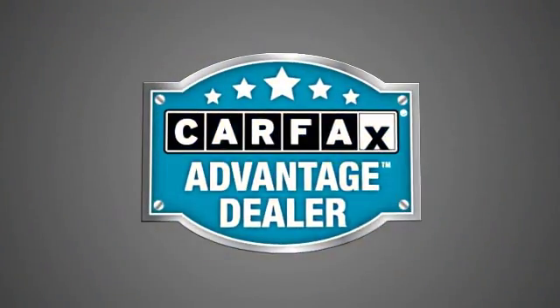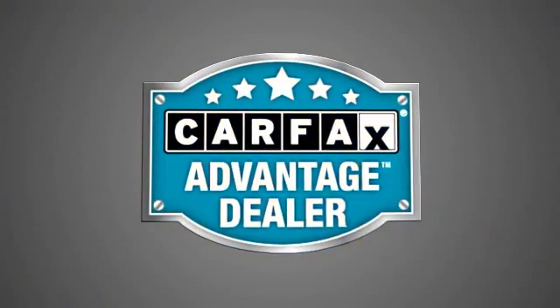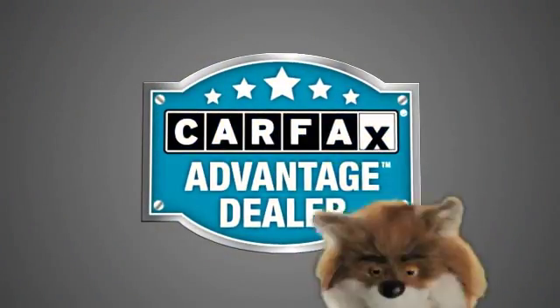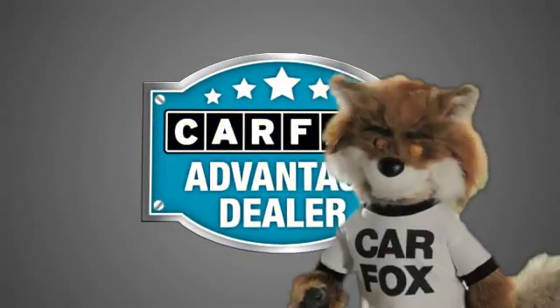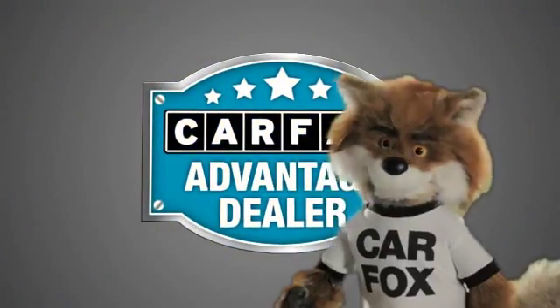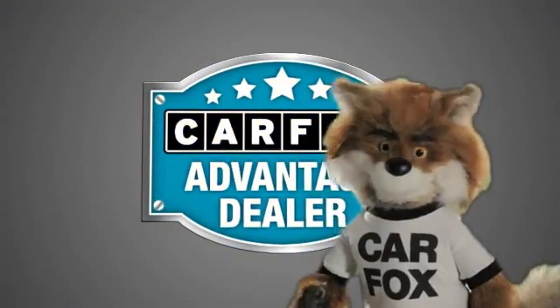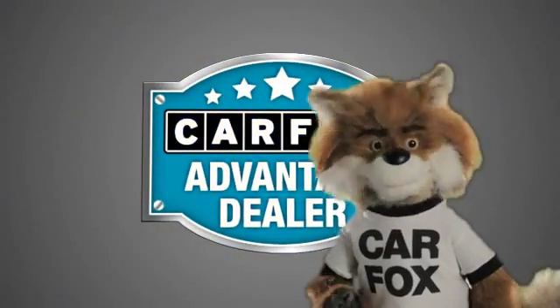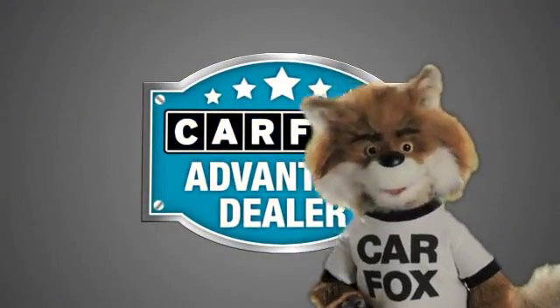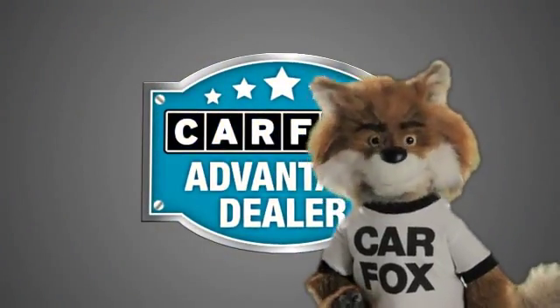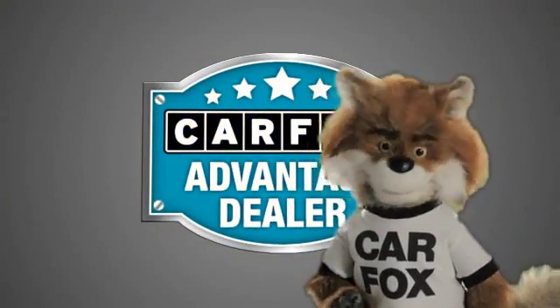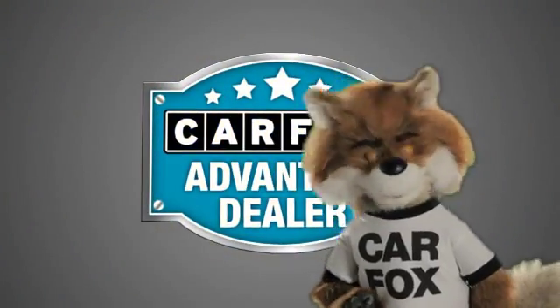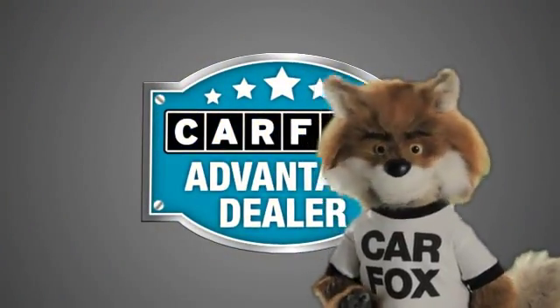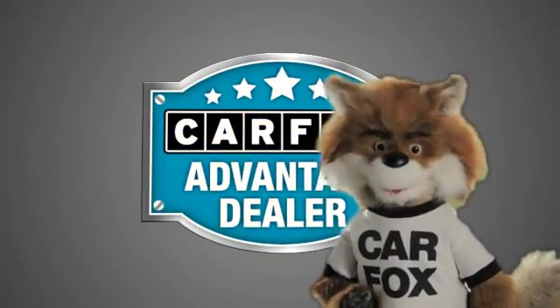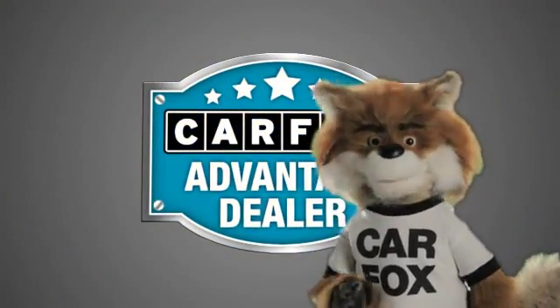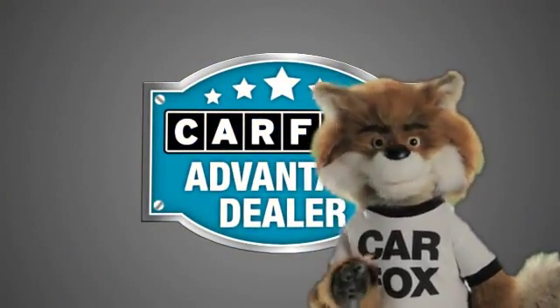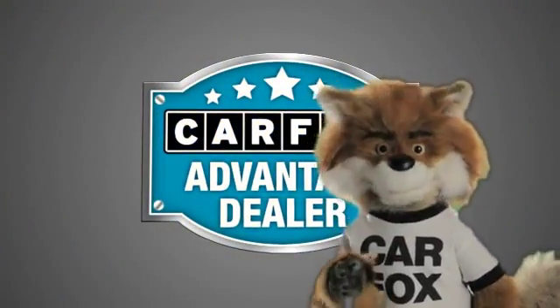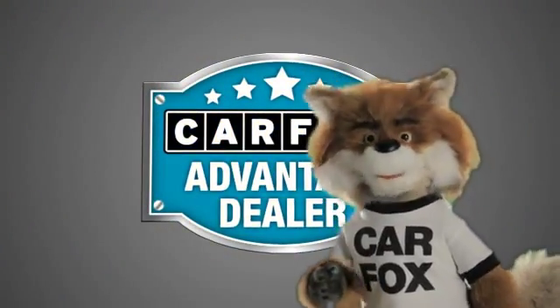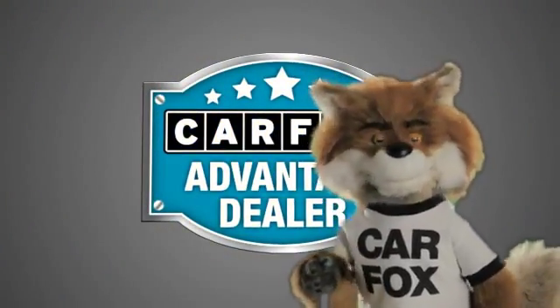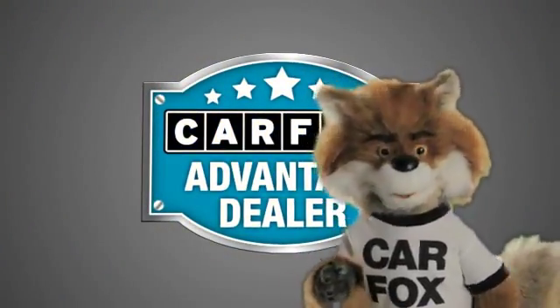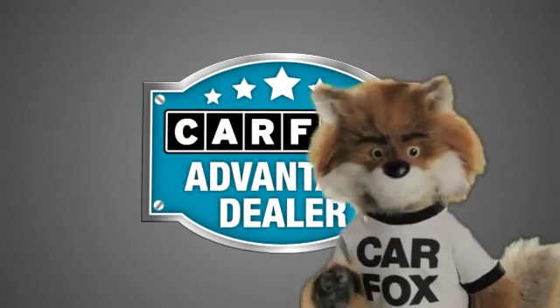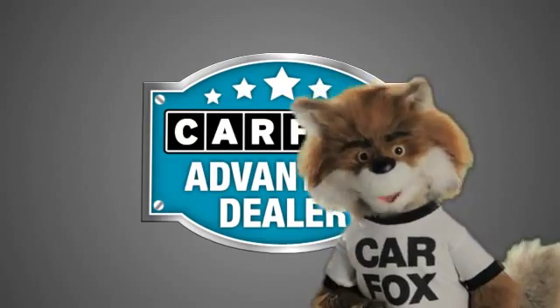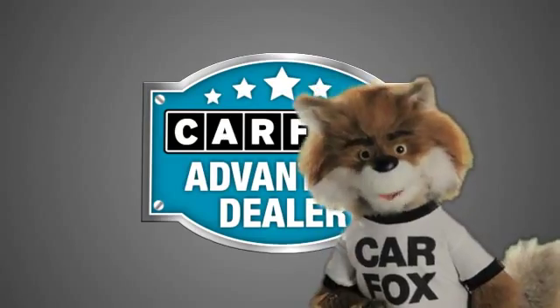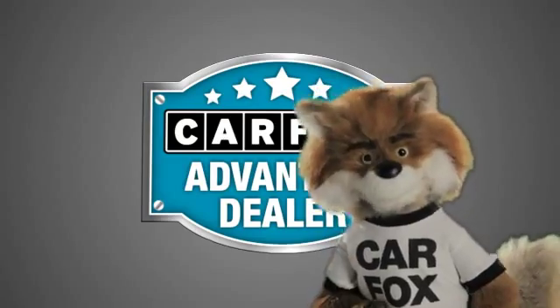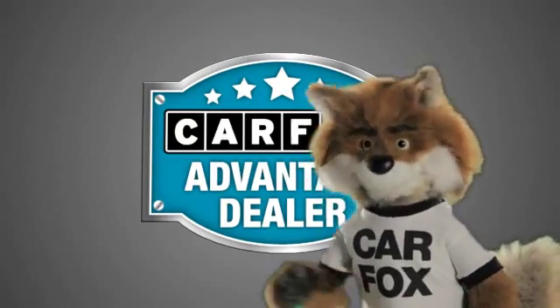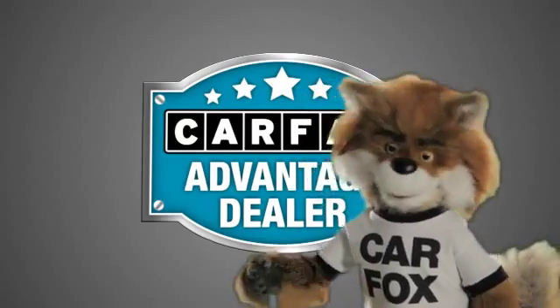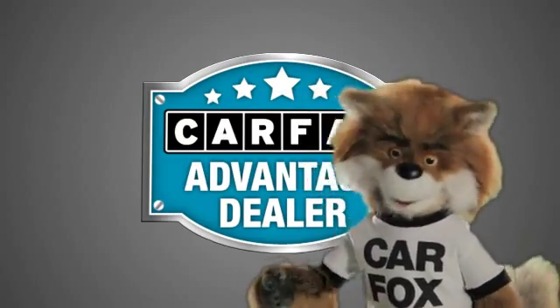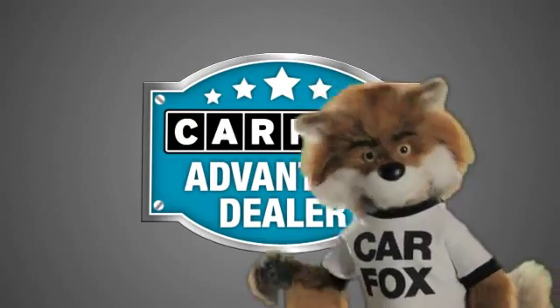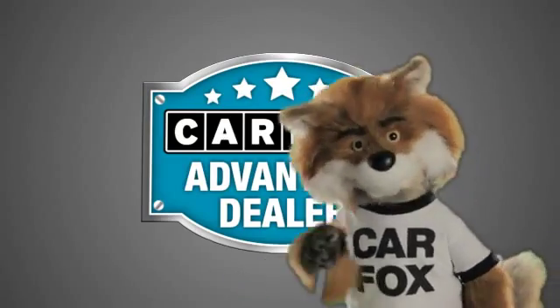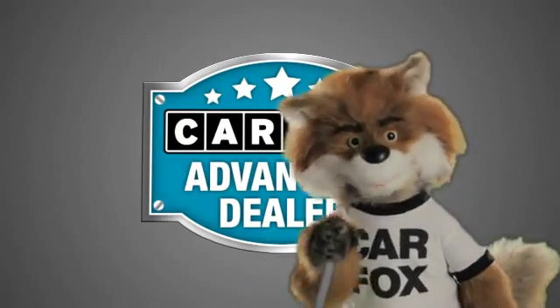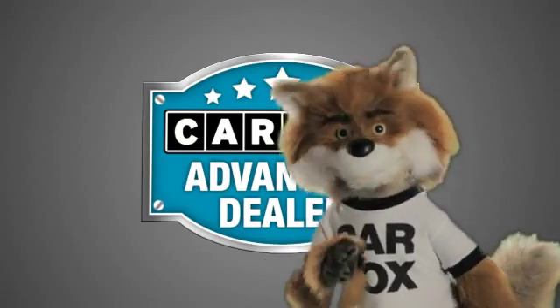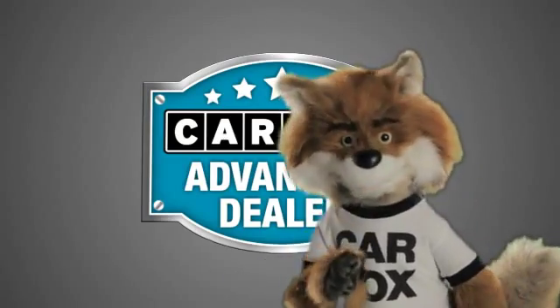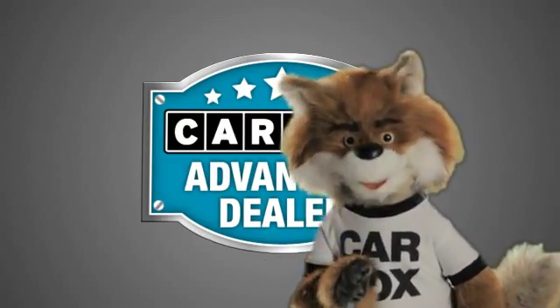Just say show me the Carfax at Fontana Nissan, a Carfax Advantage dealer.